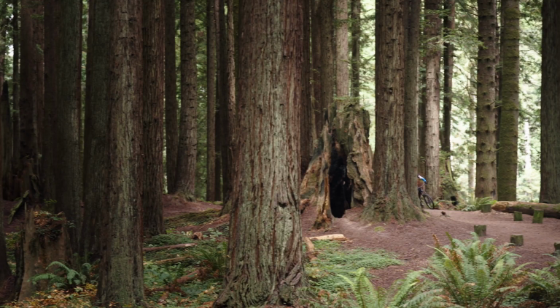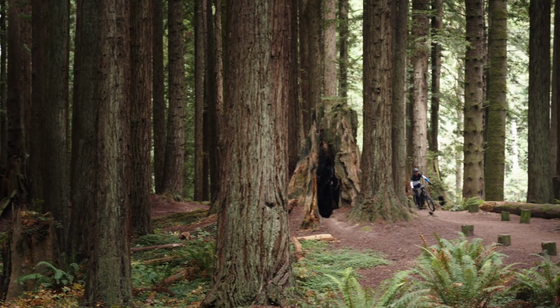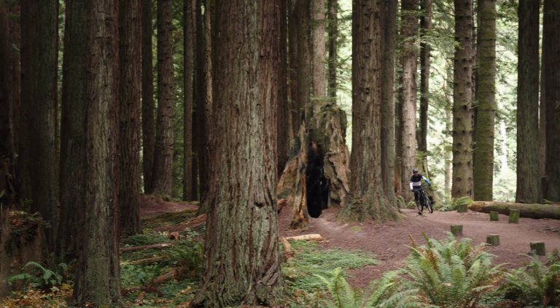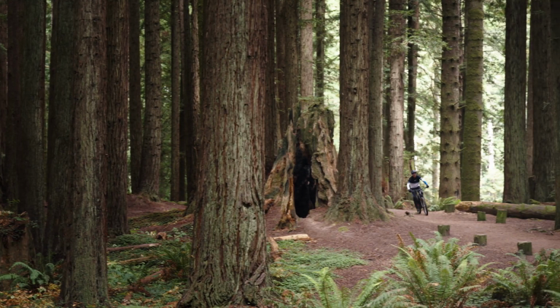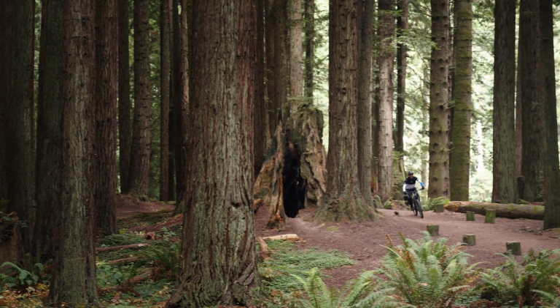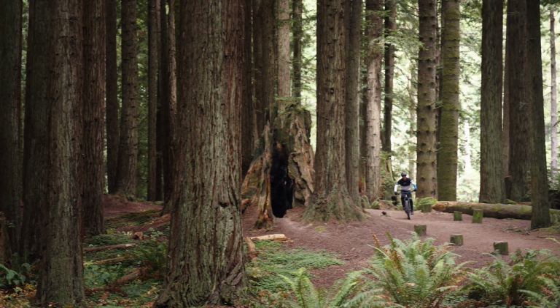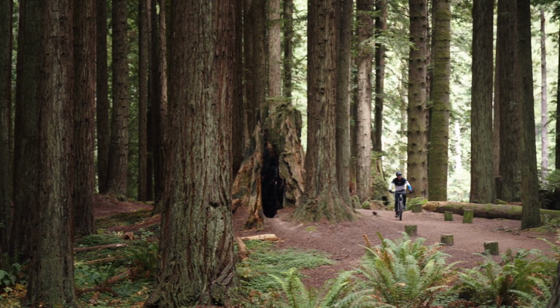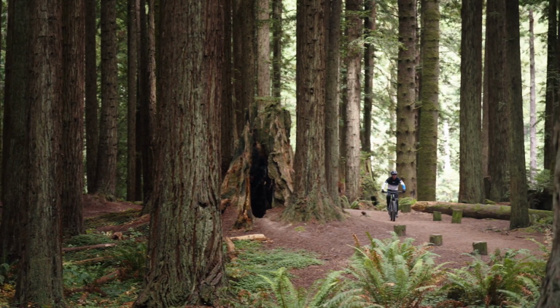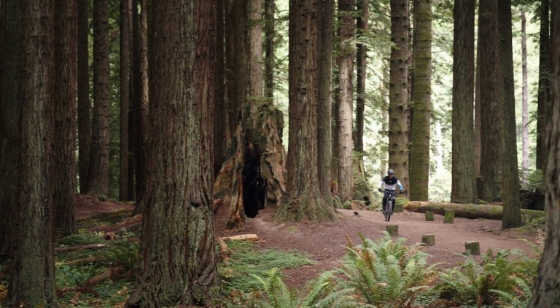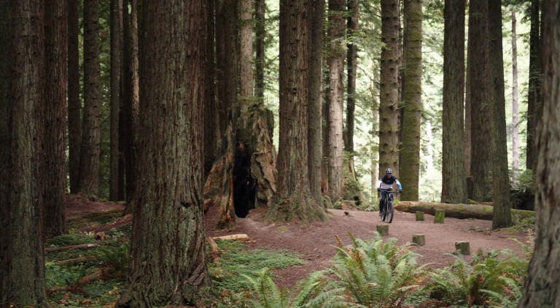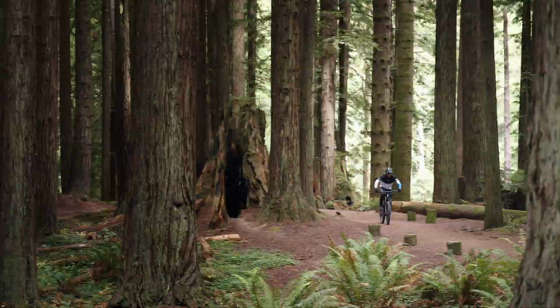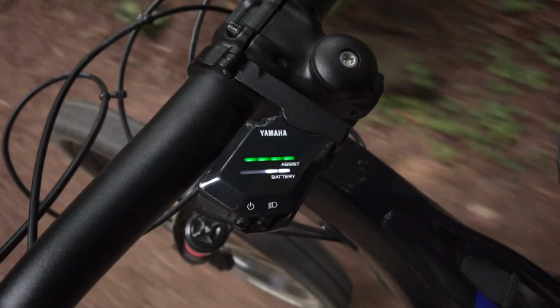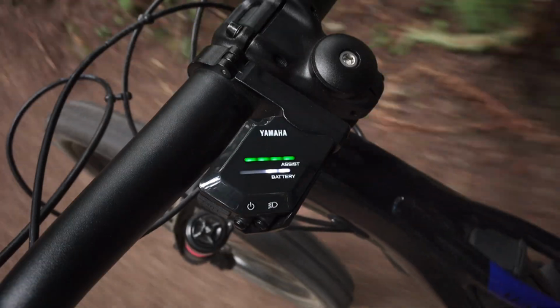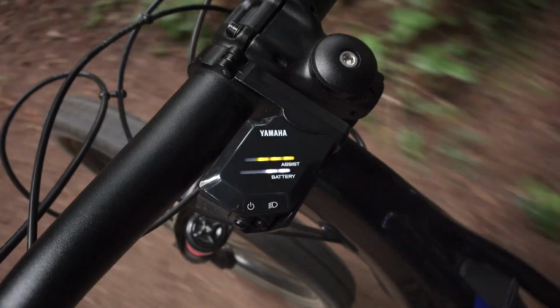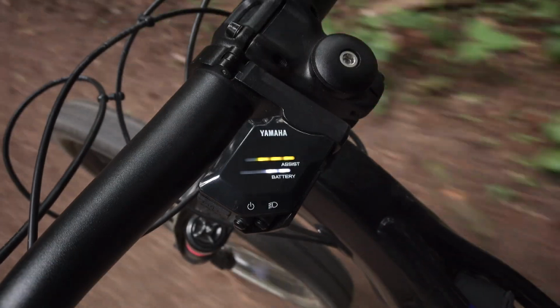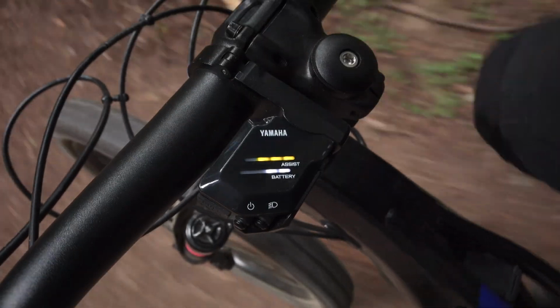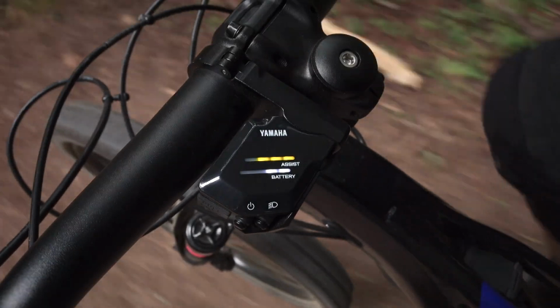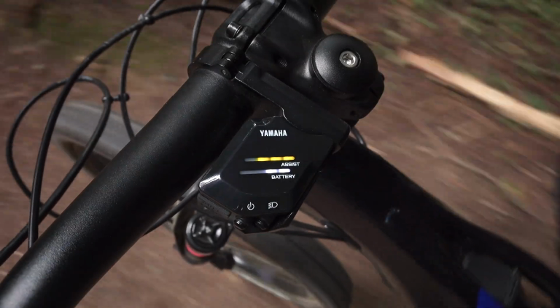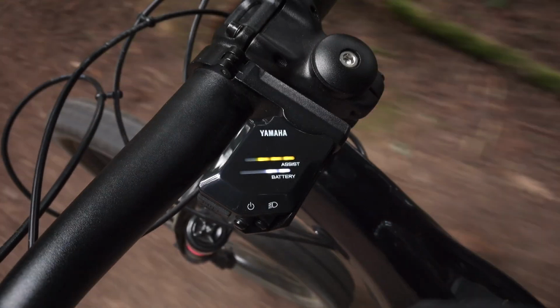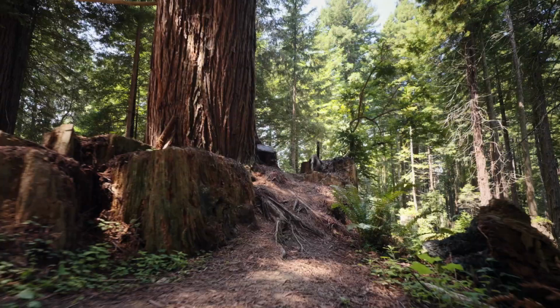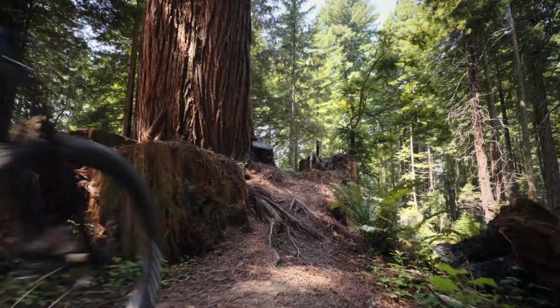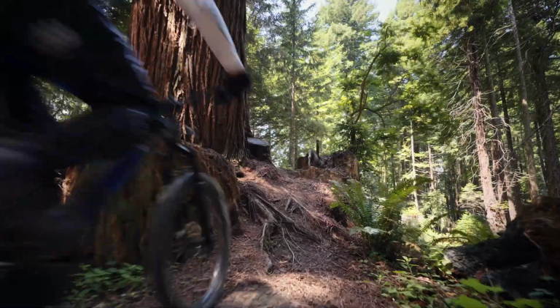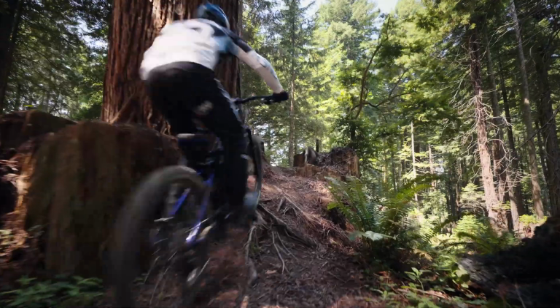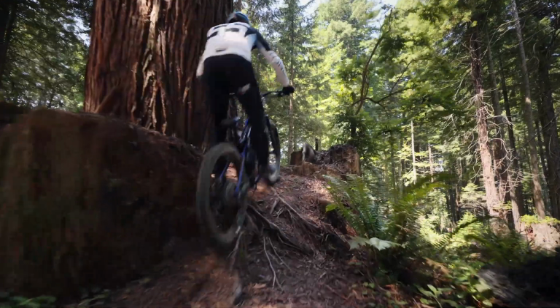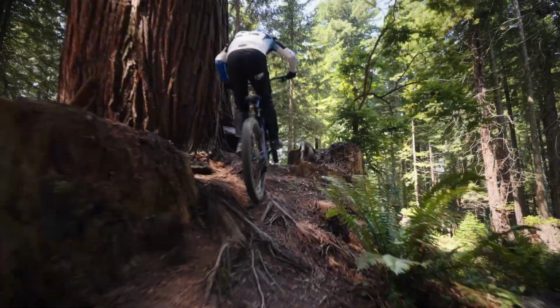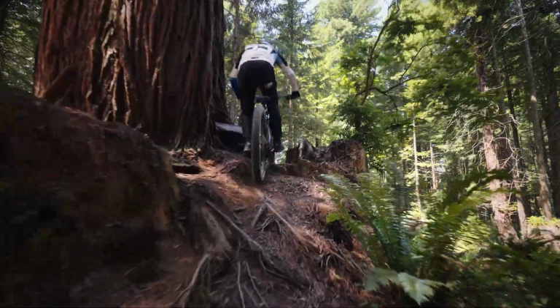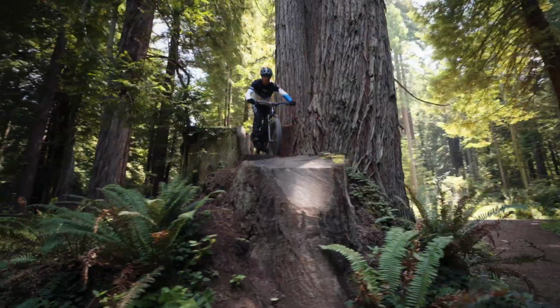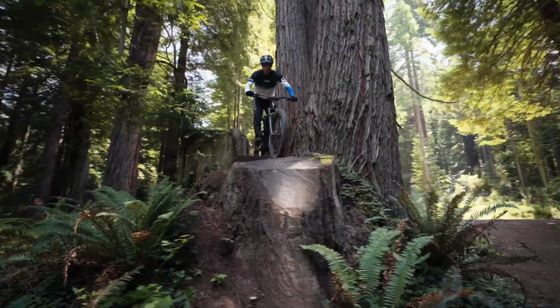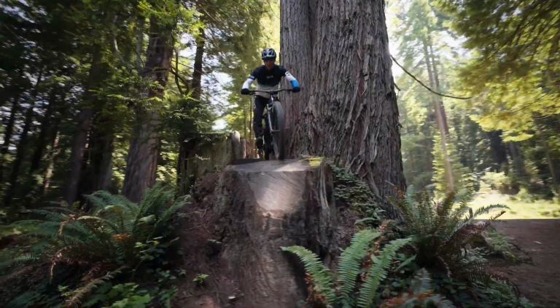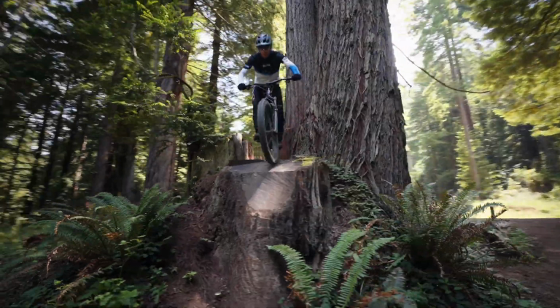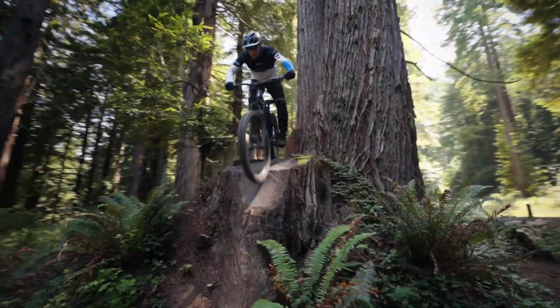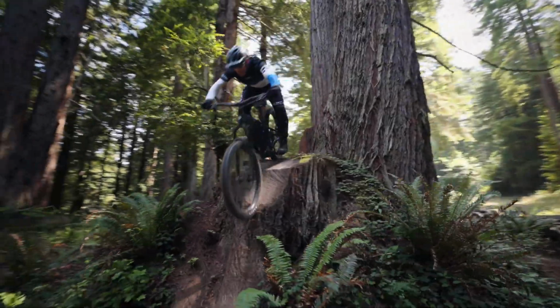In the world of cycling, information is power. With Interface X, you'll stay powered up, connected, and ready to conquer any trail.